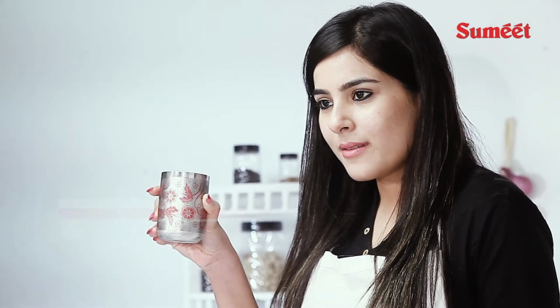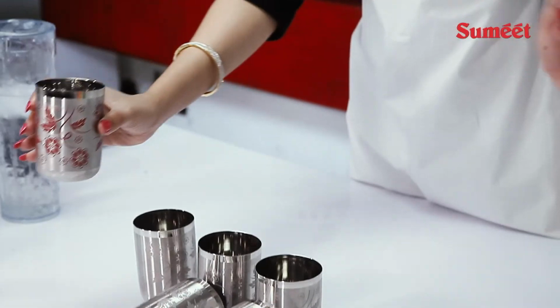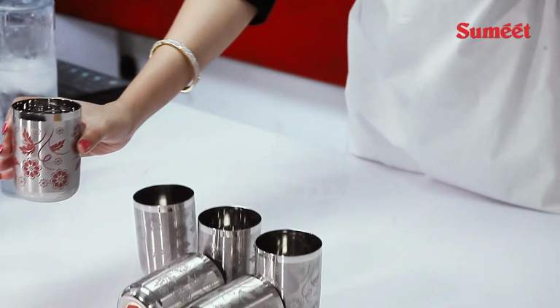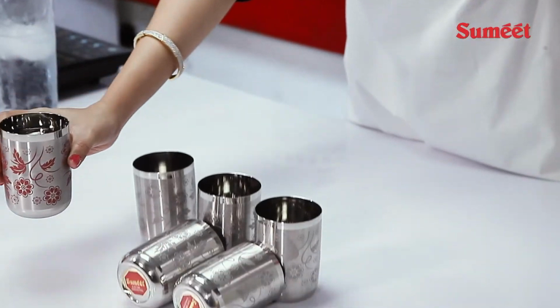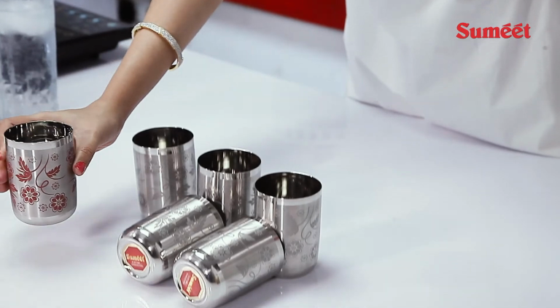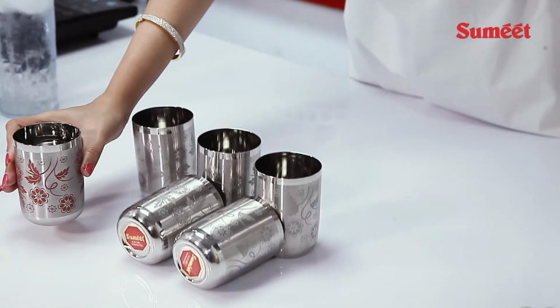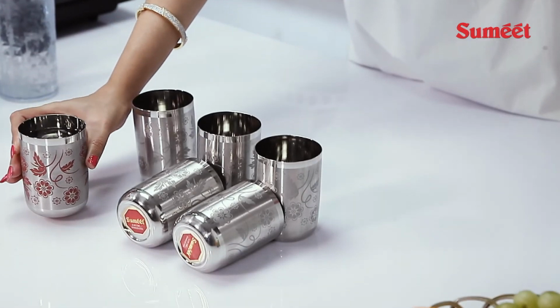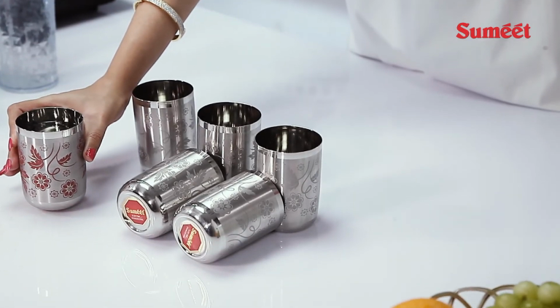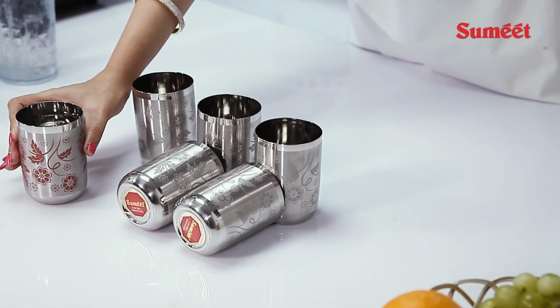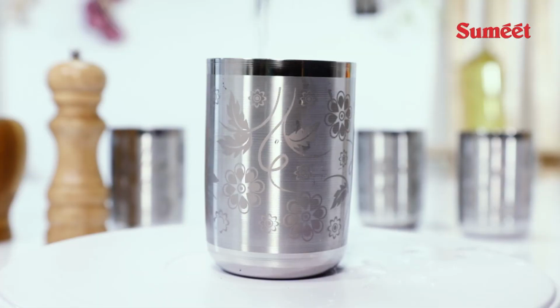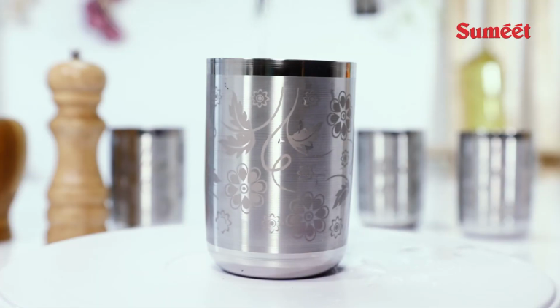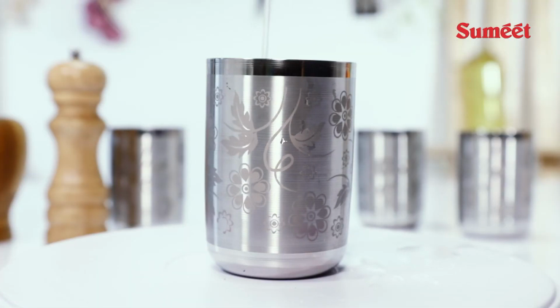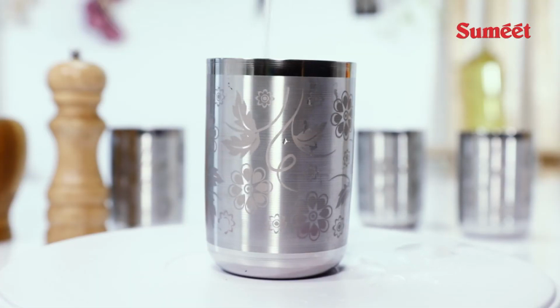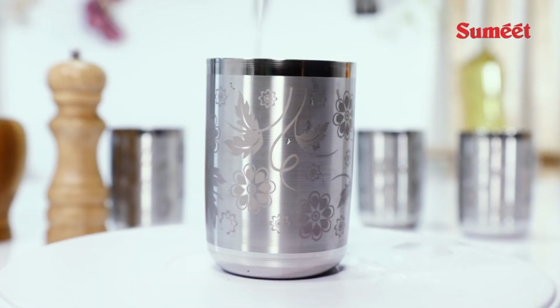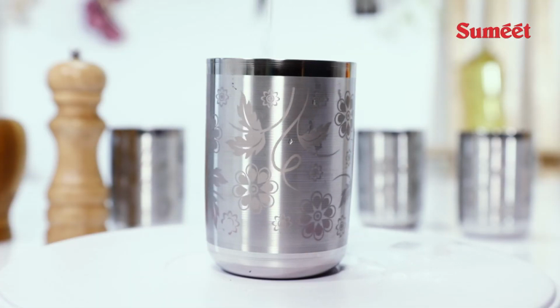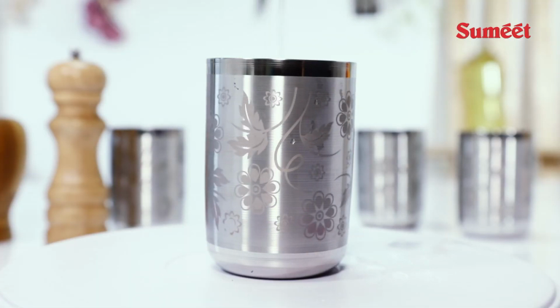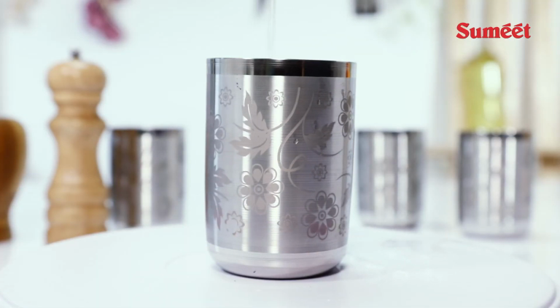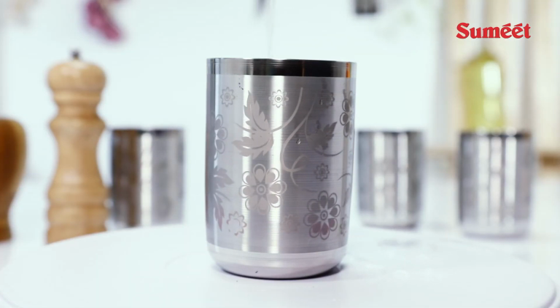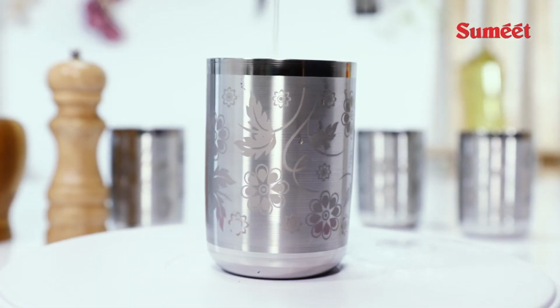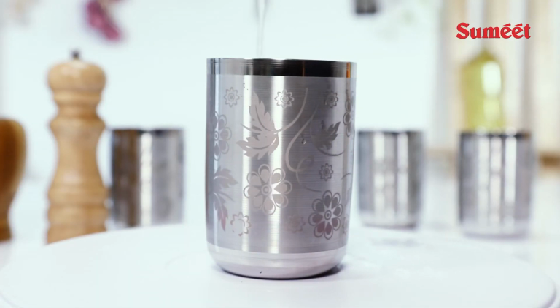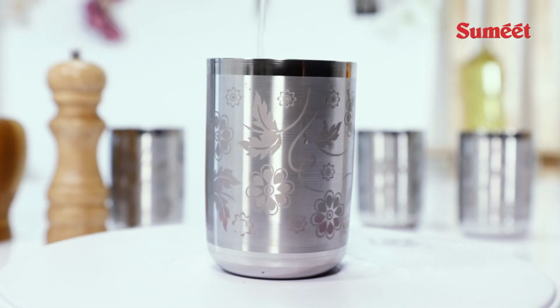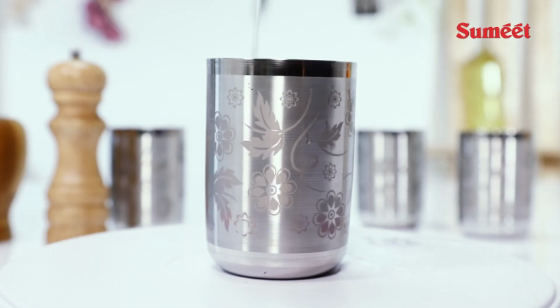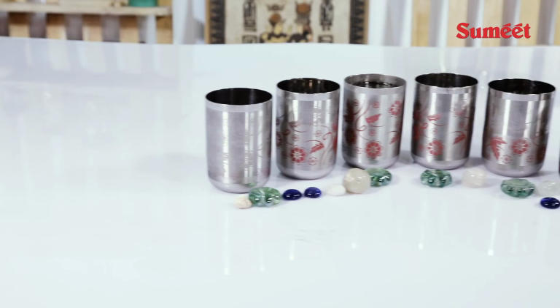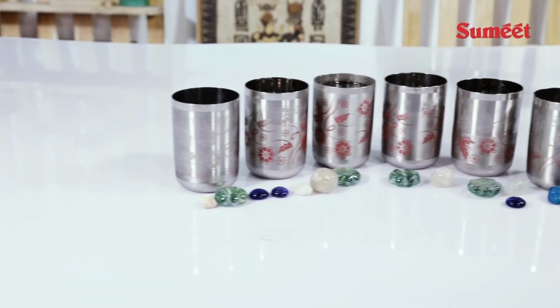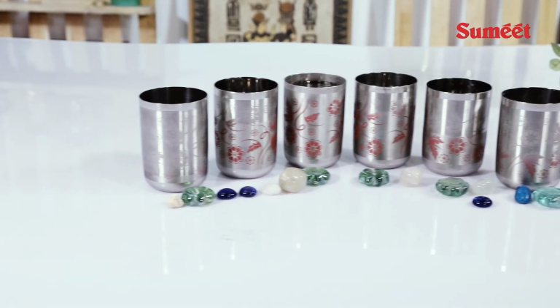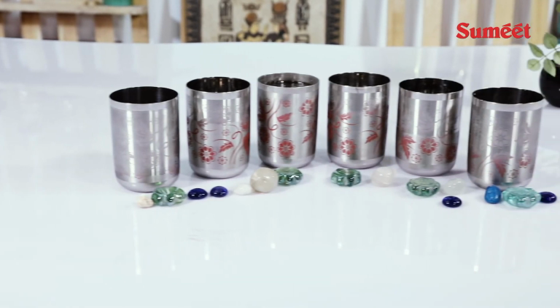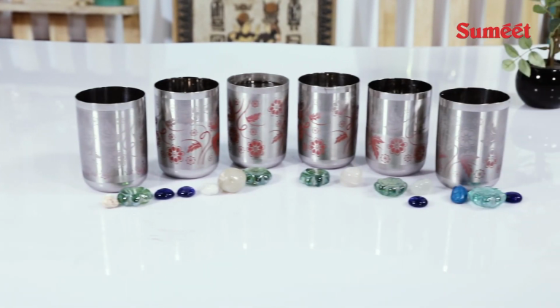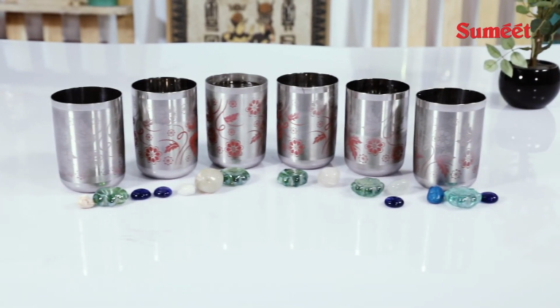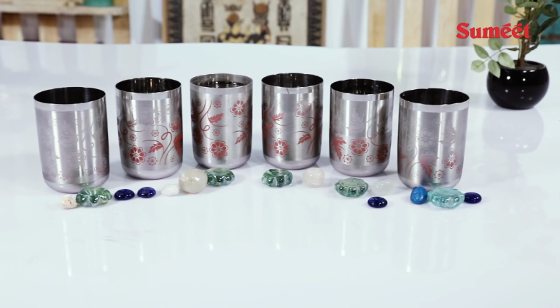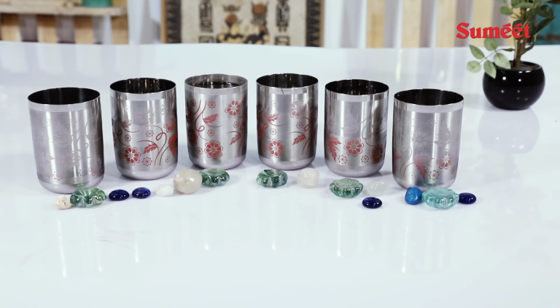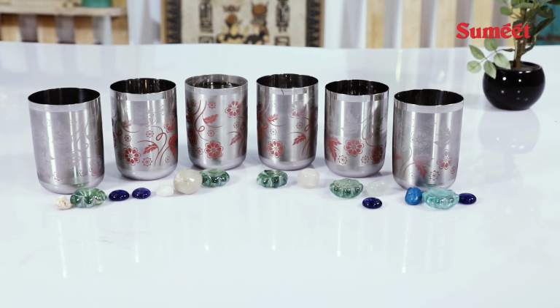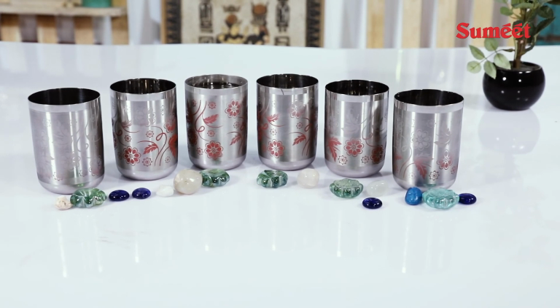Amaze your guests with this unique set of color changing miracle glass set ever crafted in stainless steel.